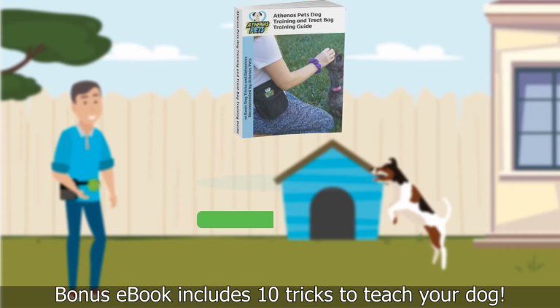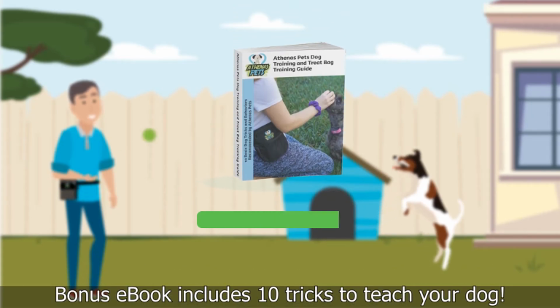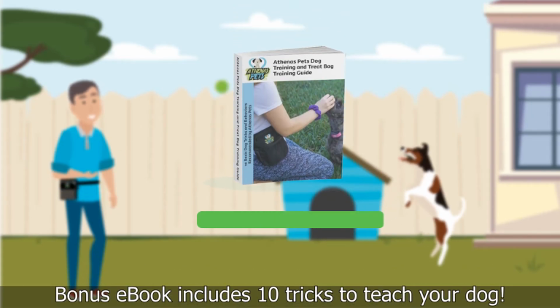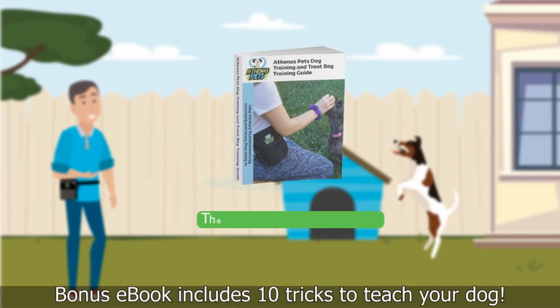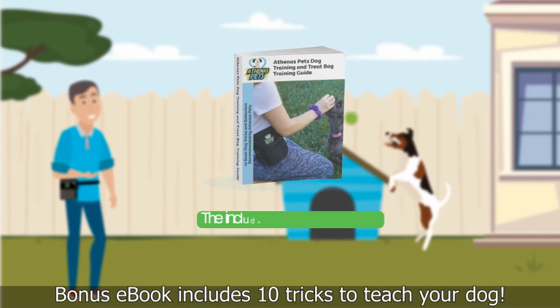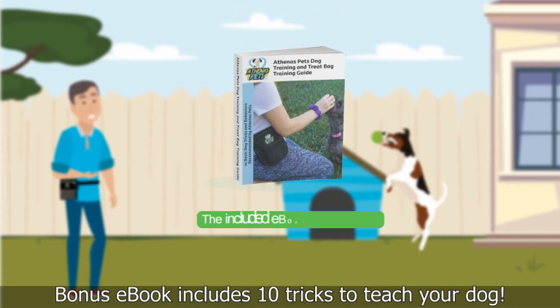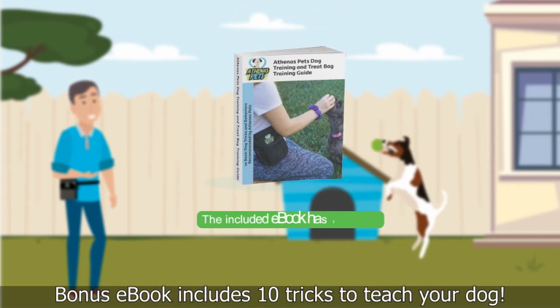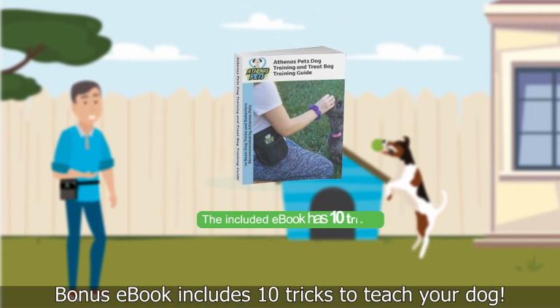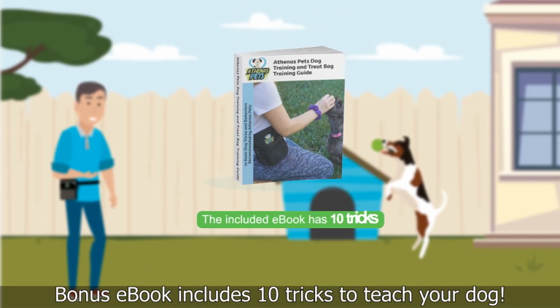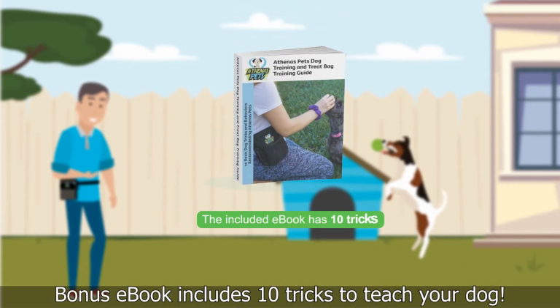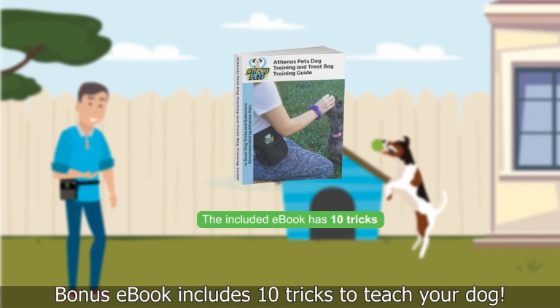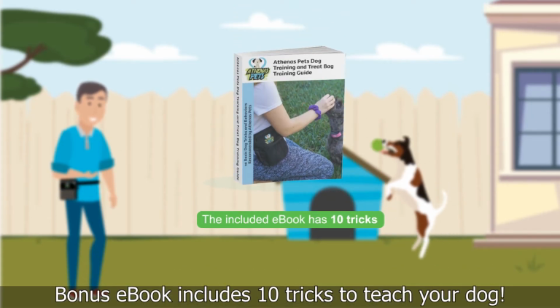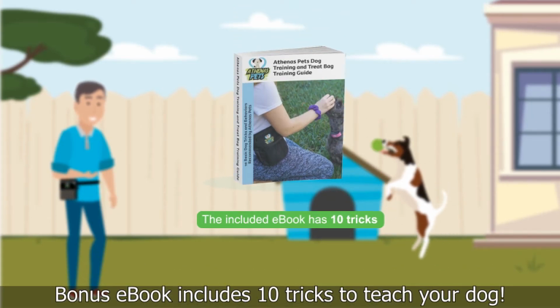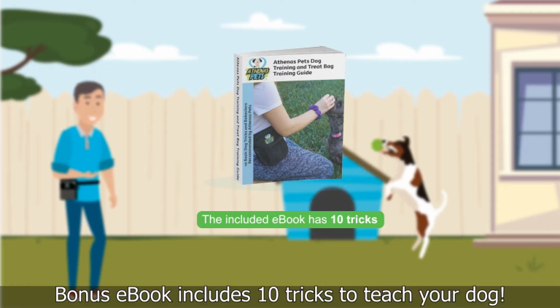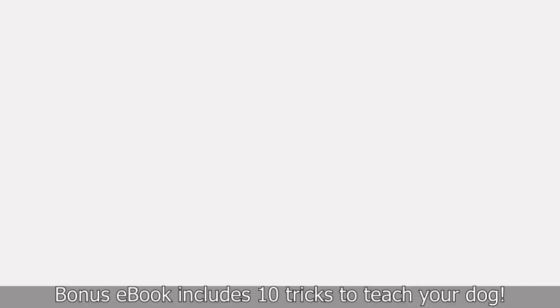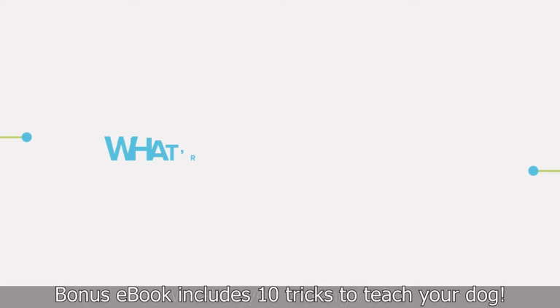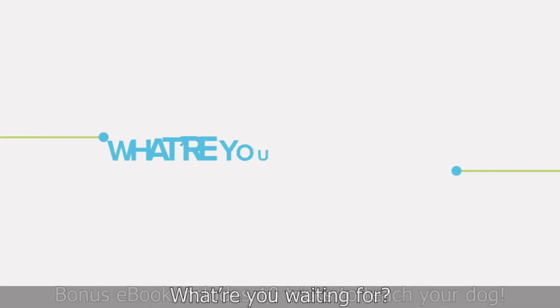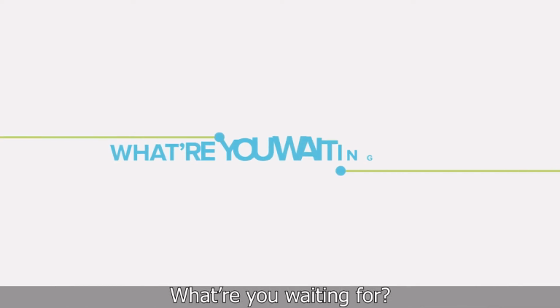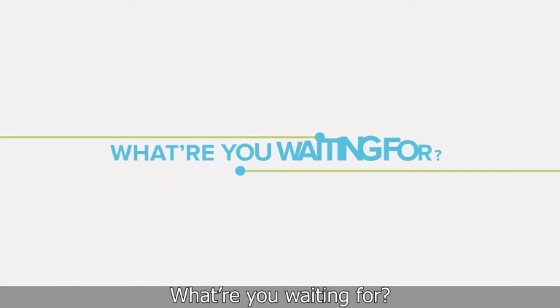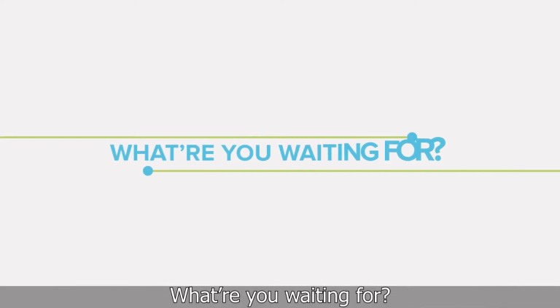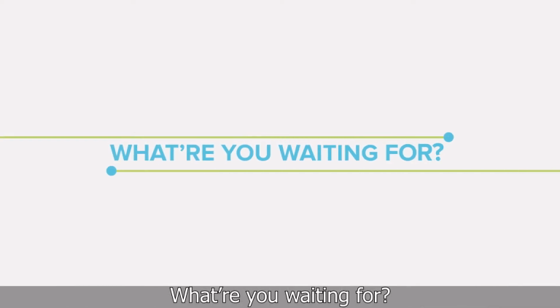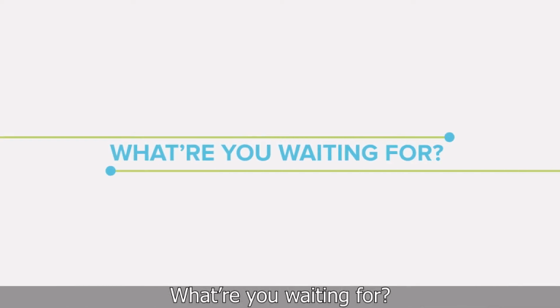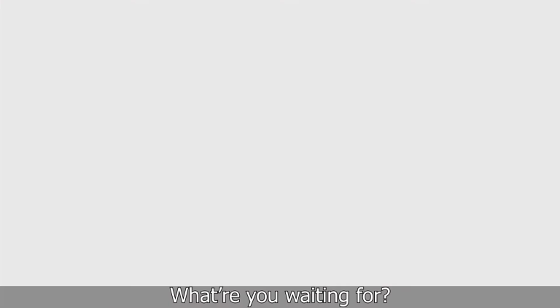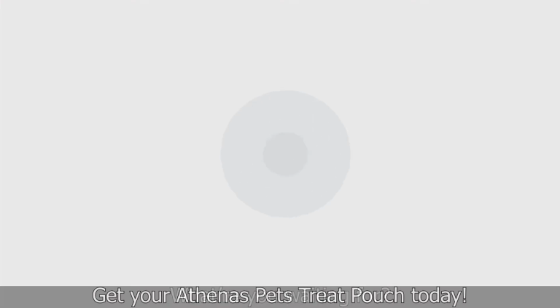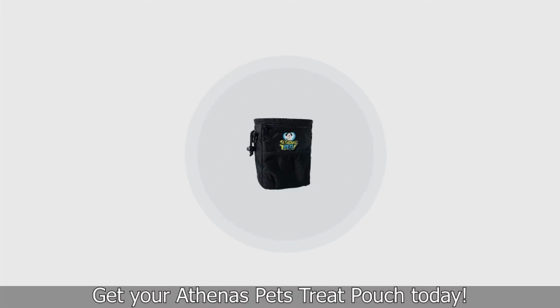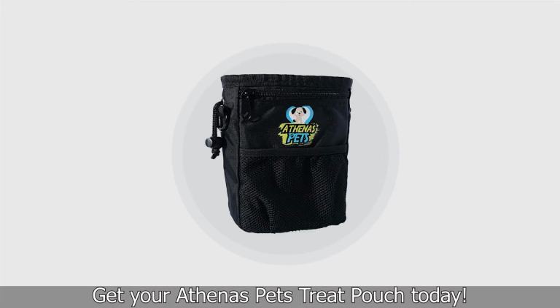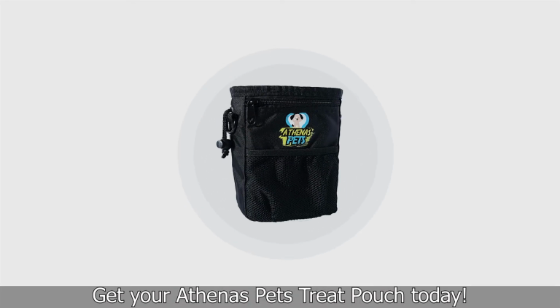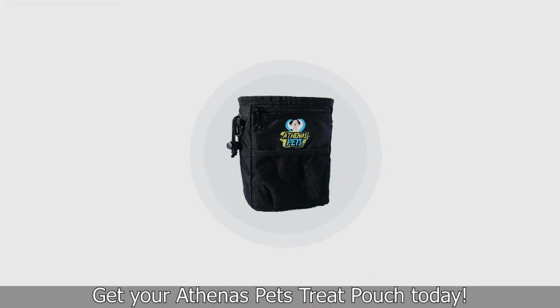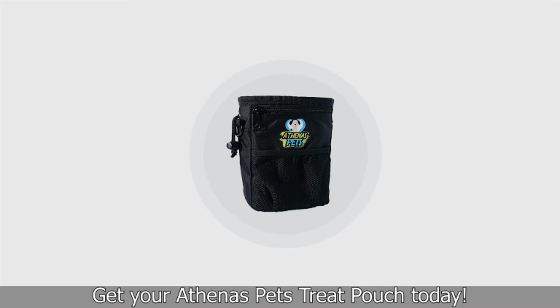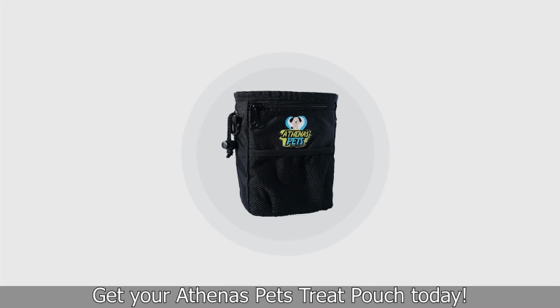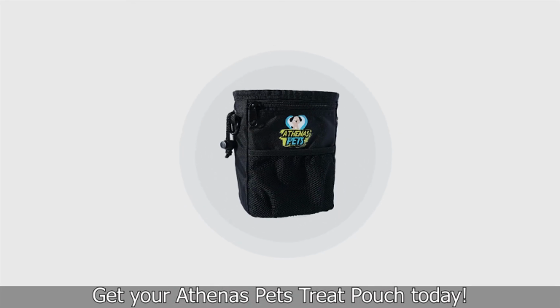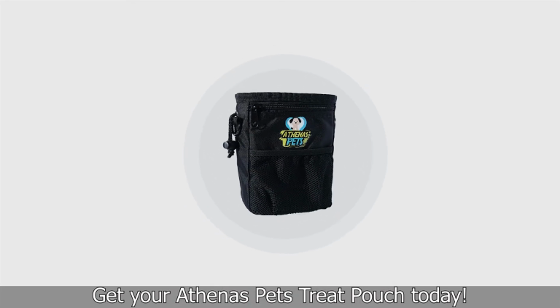Bonus eBook includes 10 tricks to teach your dog. What are you waiting for? Get your Athena's Pets Treat Pouch today.